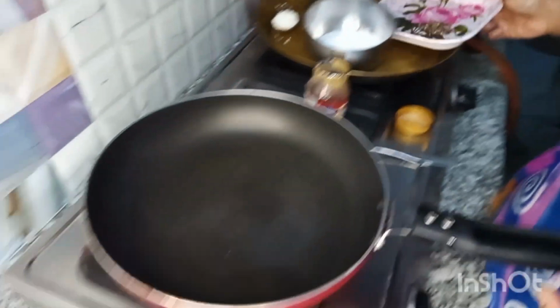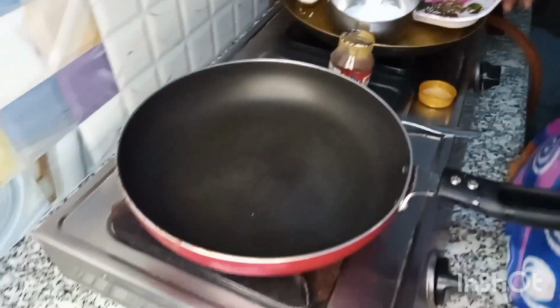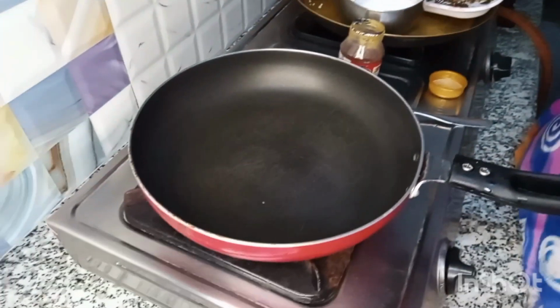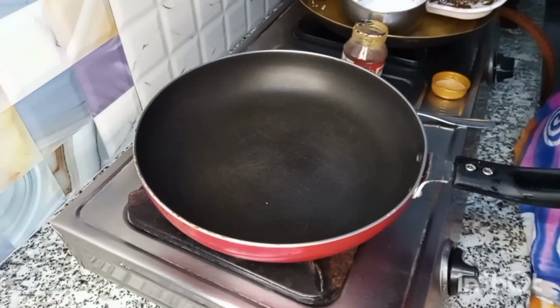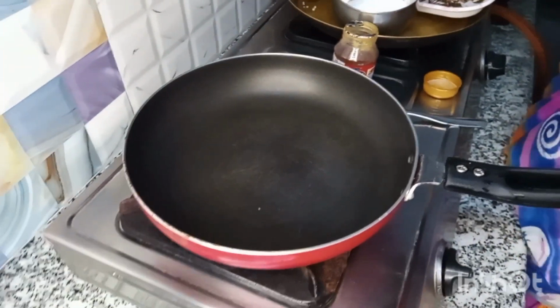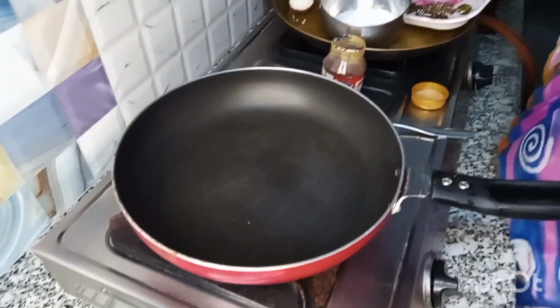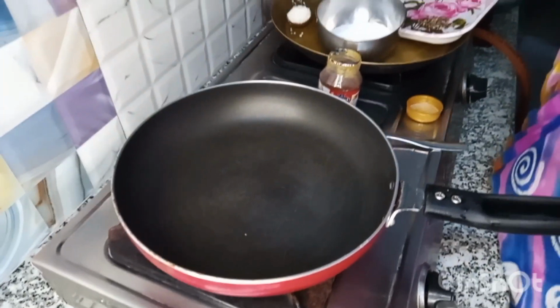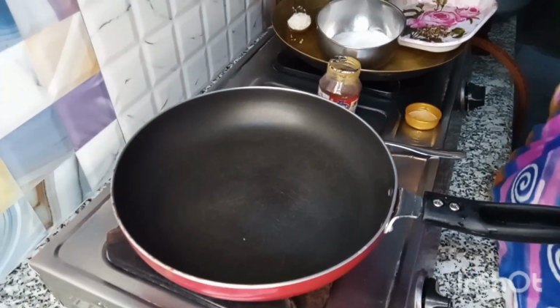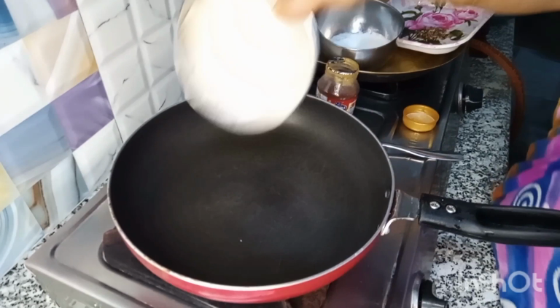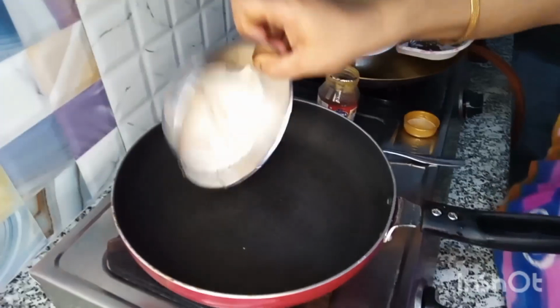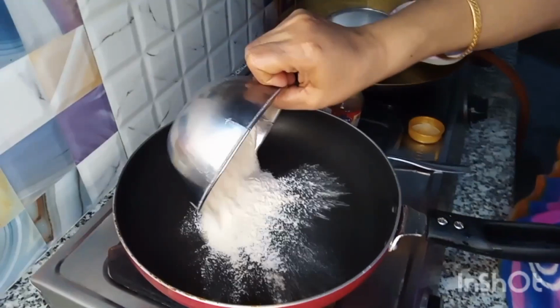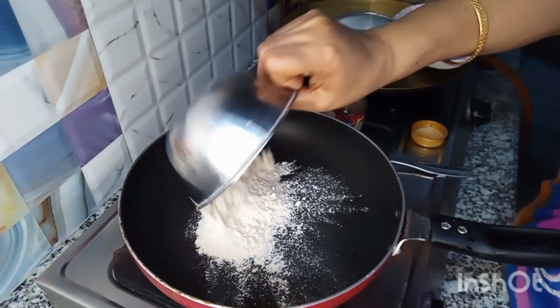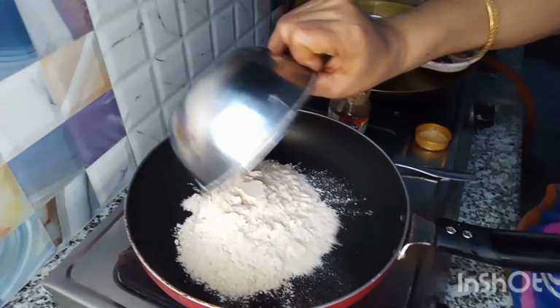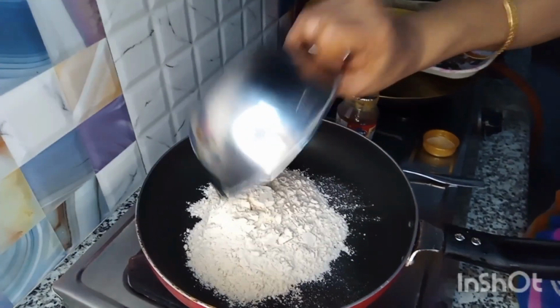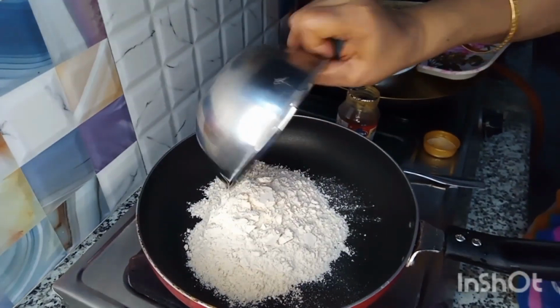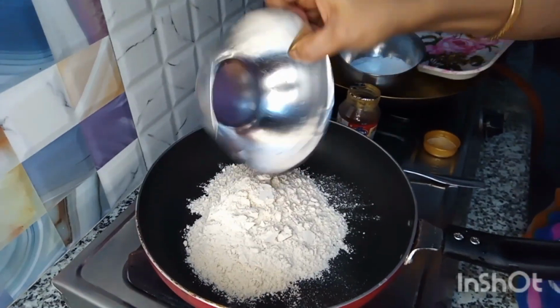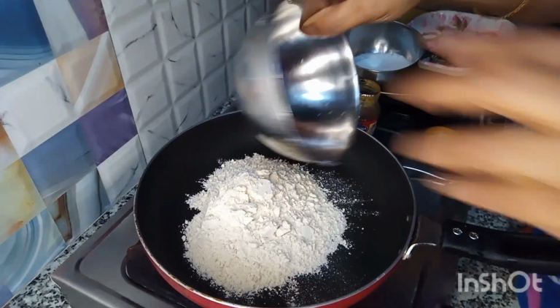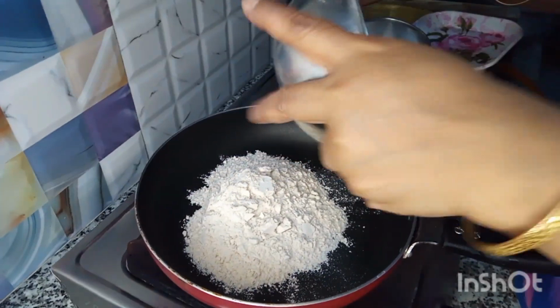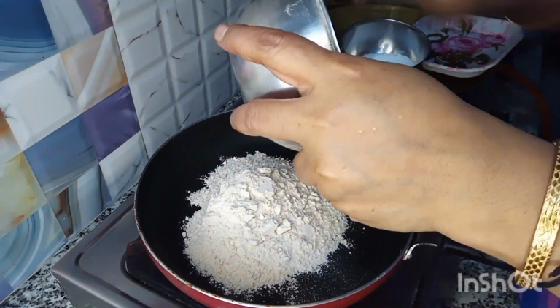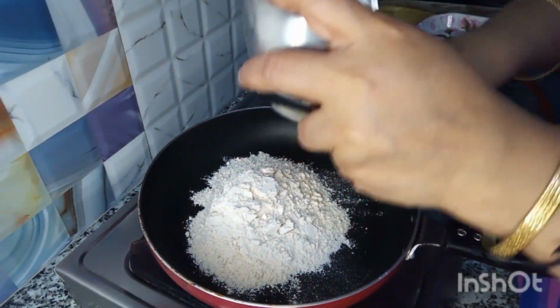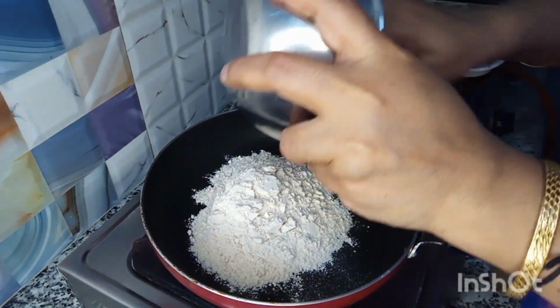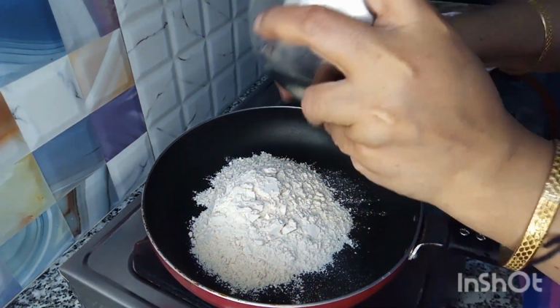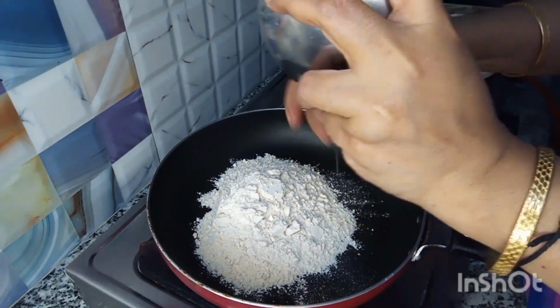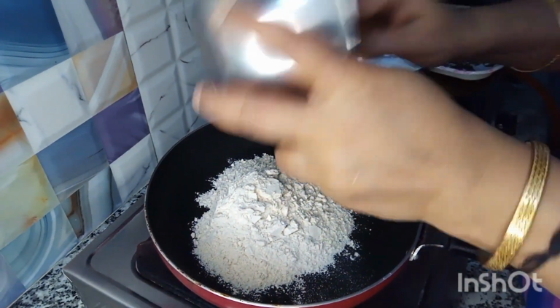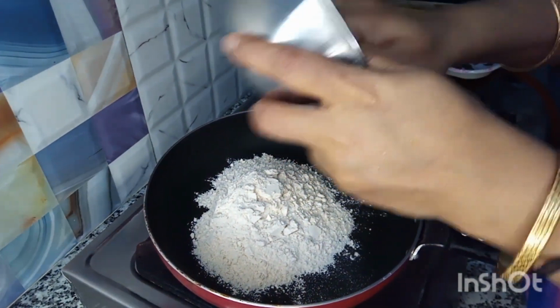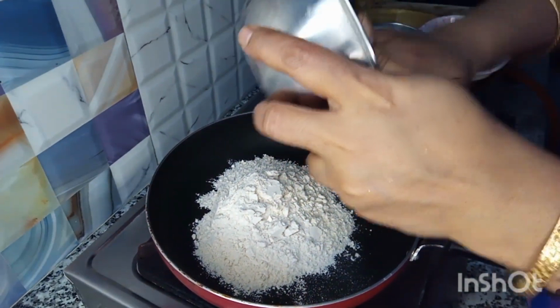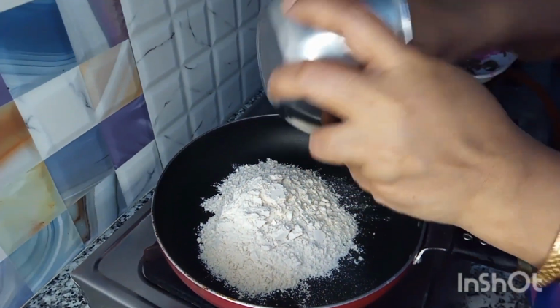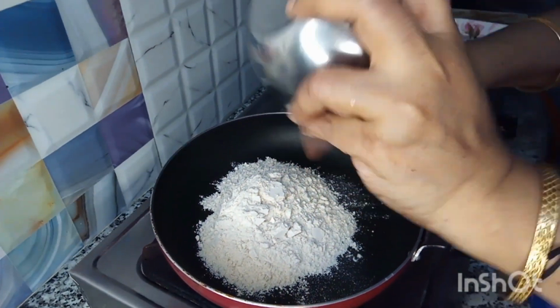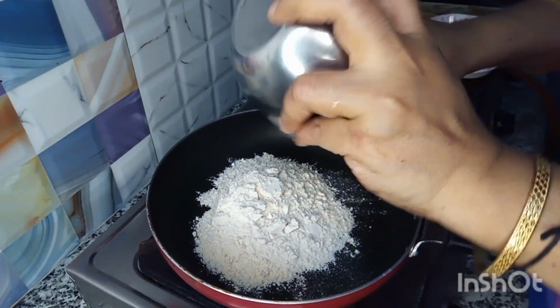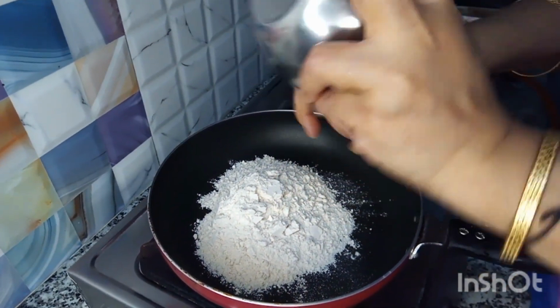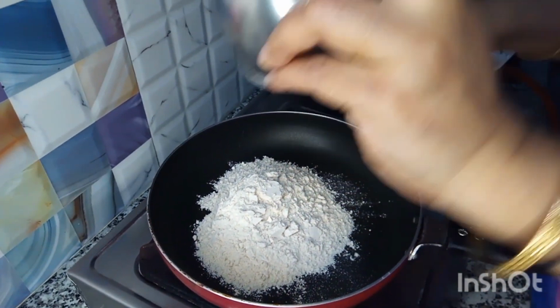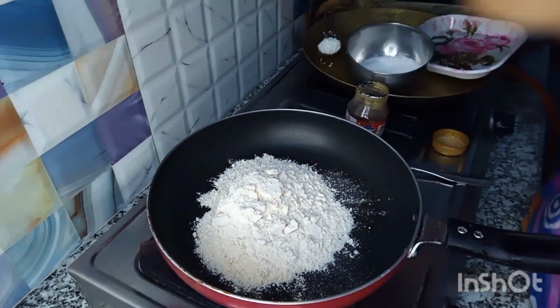I am going to add the brown rice to the brown rice.